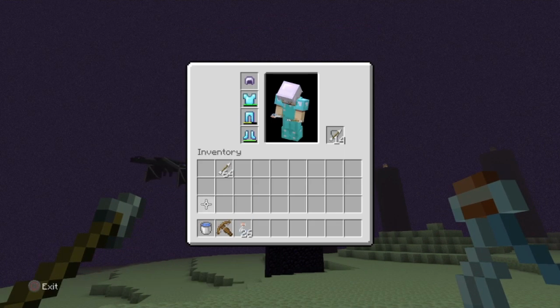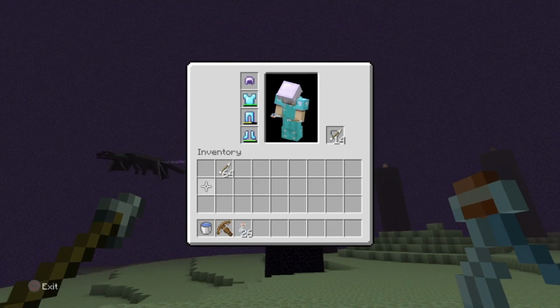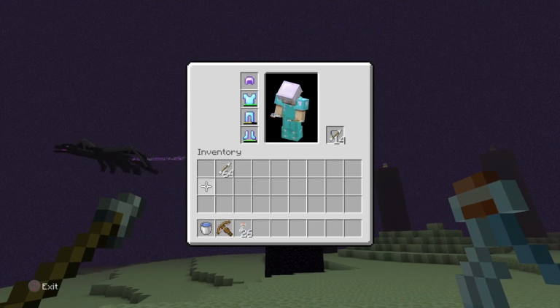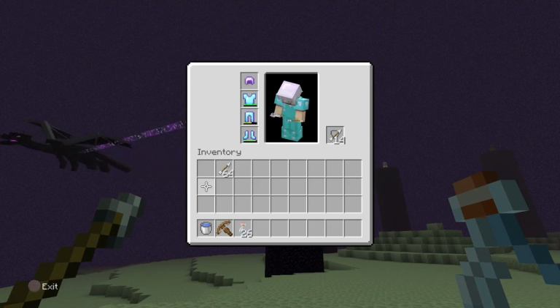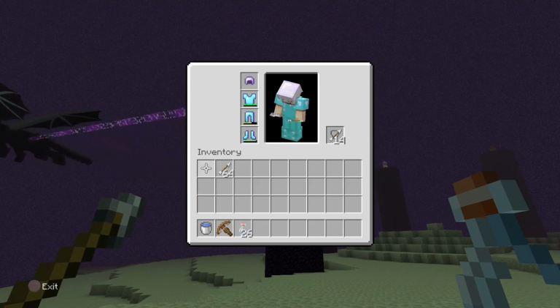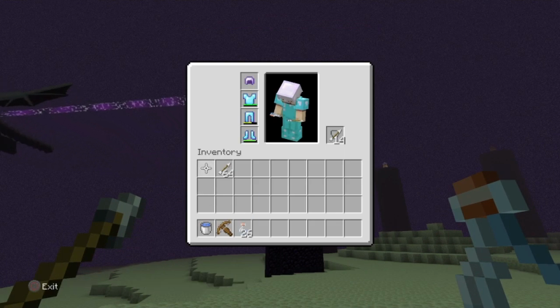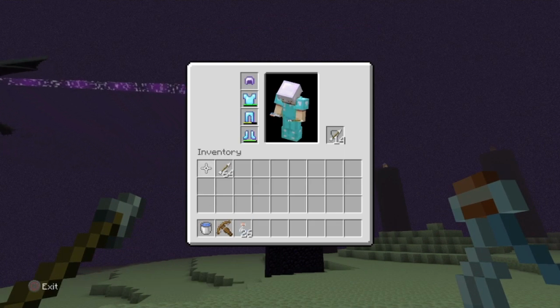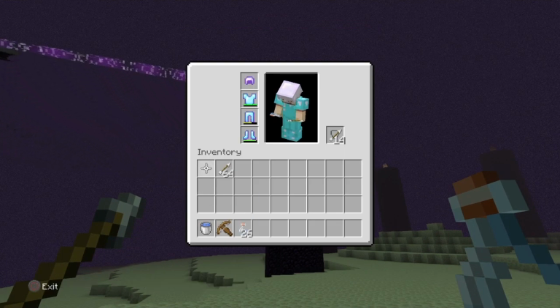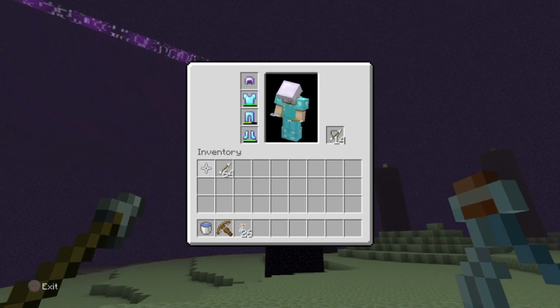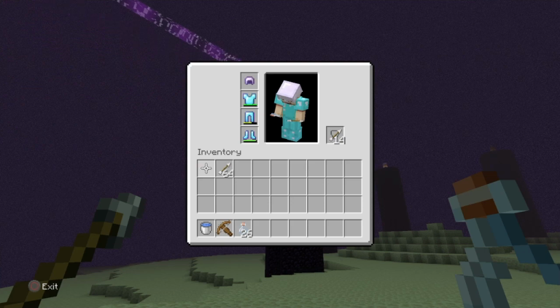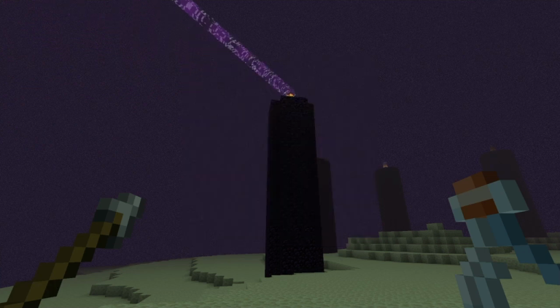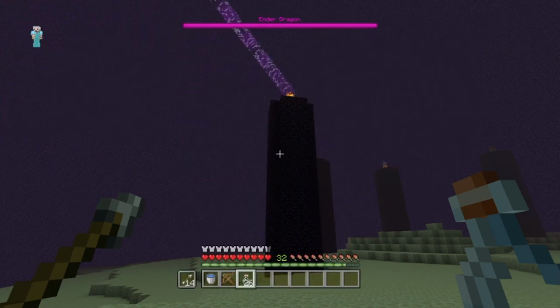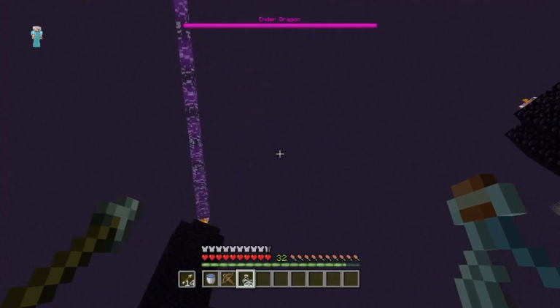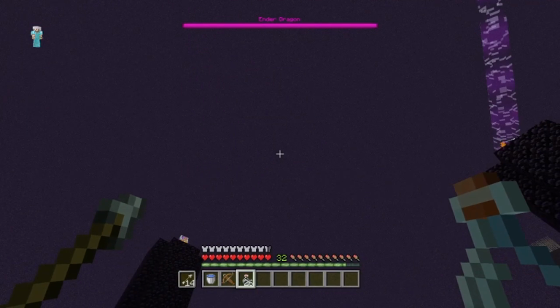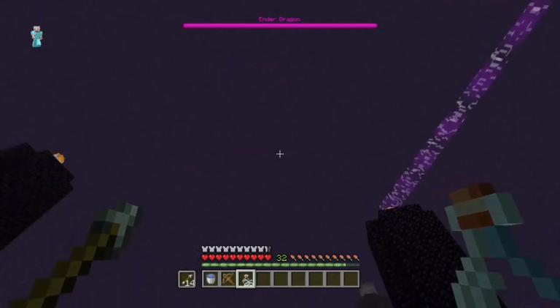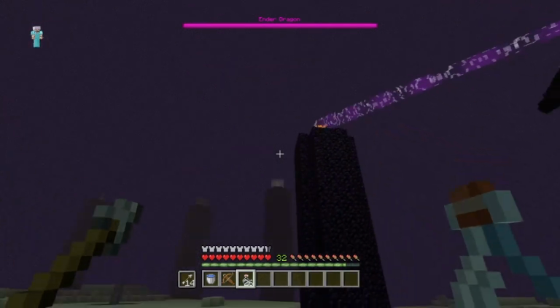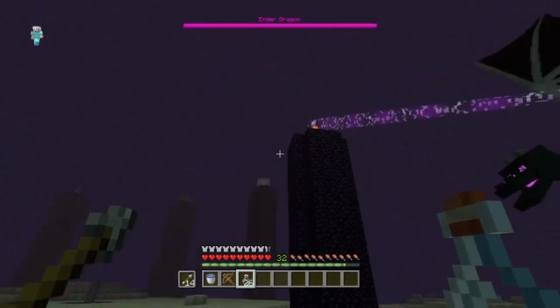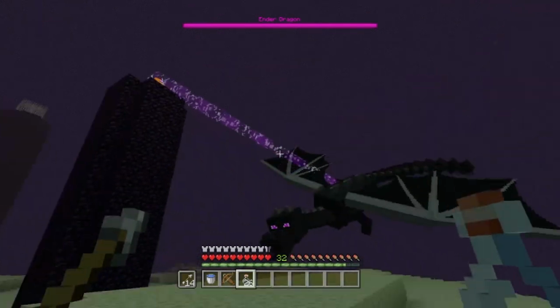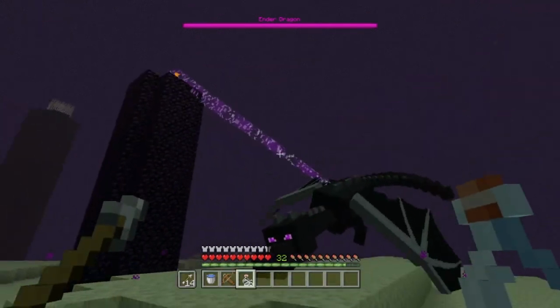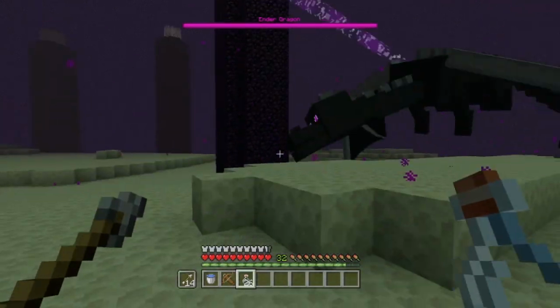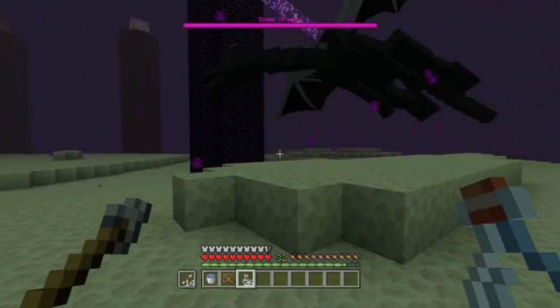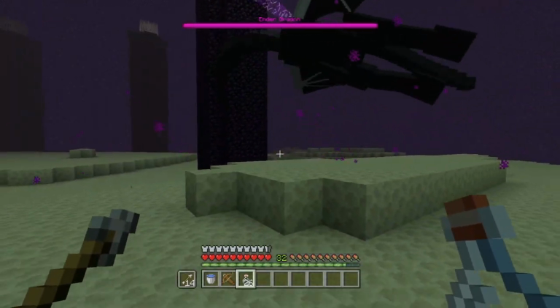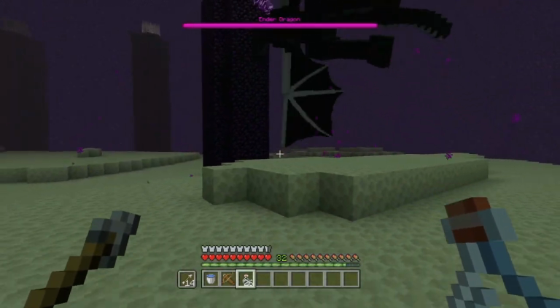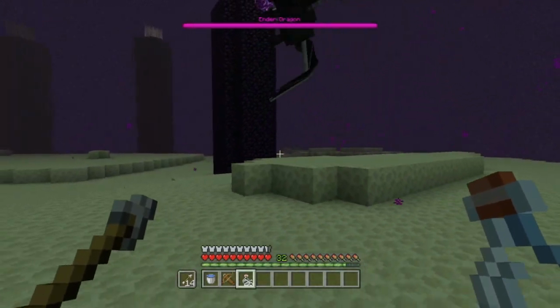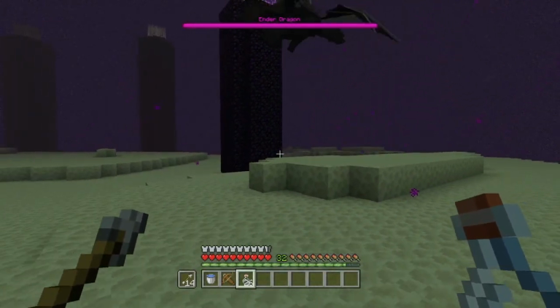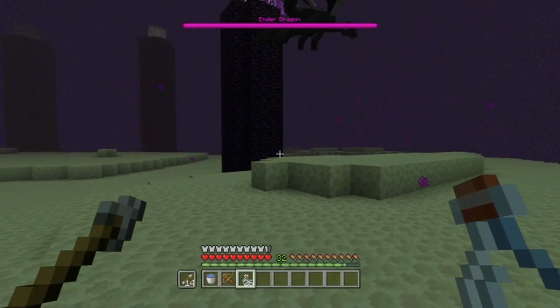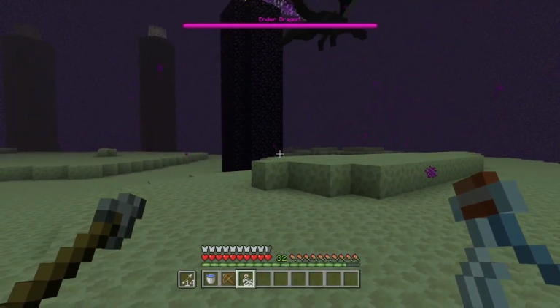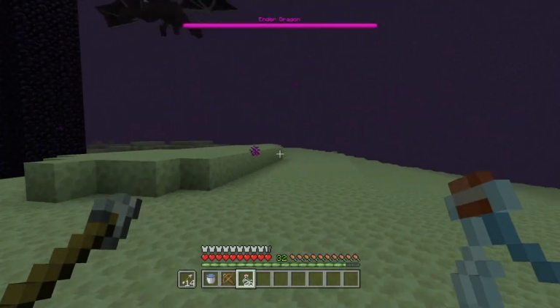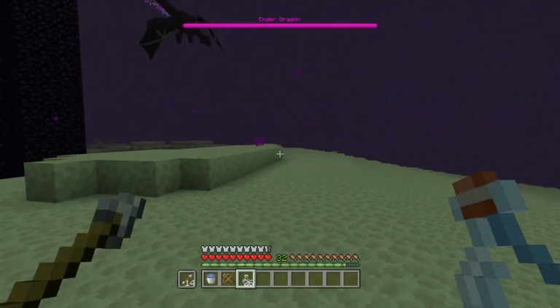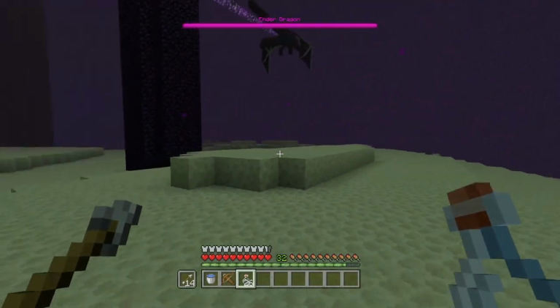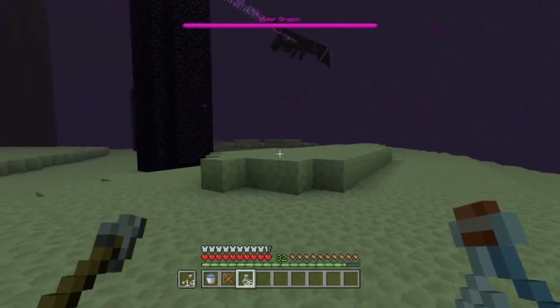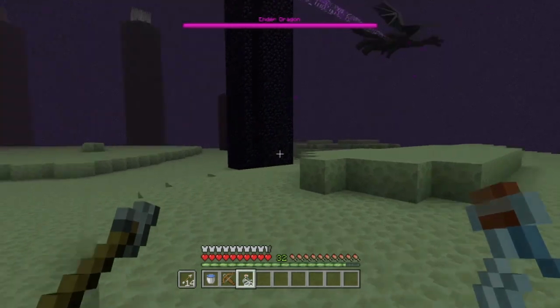I've got some bare essentials. I didn't bring any food because I'm on peaceful mode, which makes it a little bit easier. All you've got to do right now is wait until he fires a shot towards you.